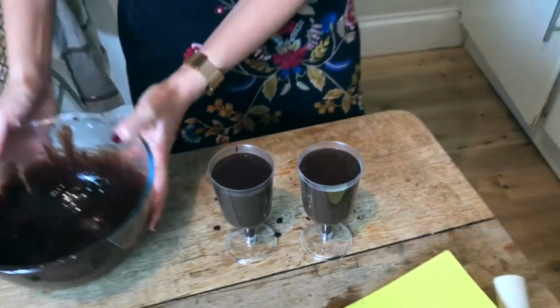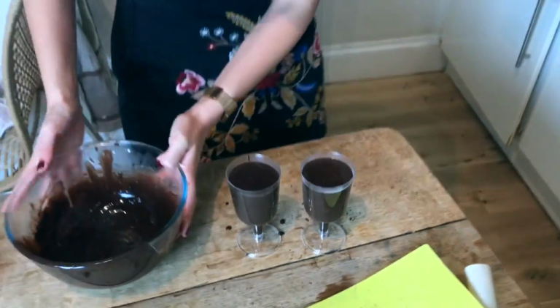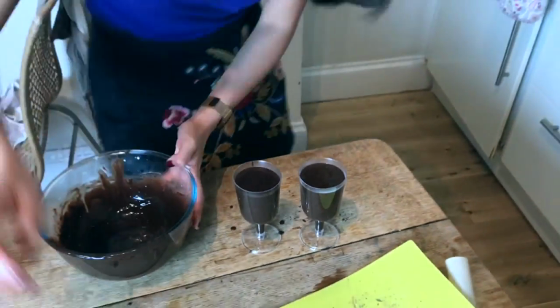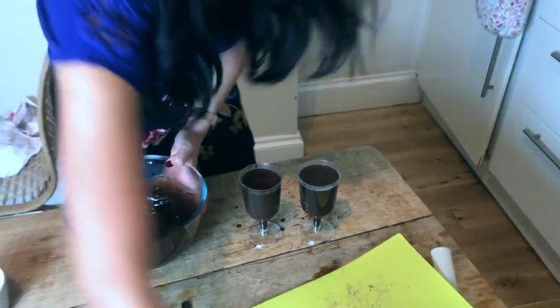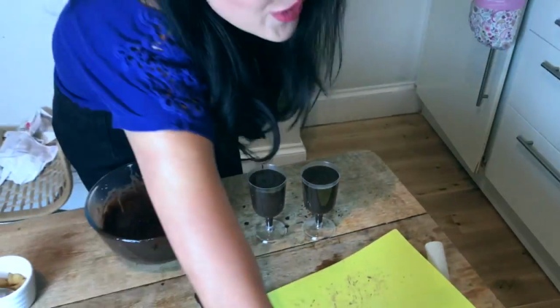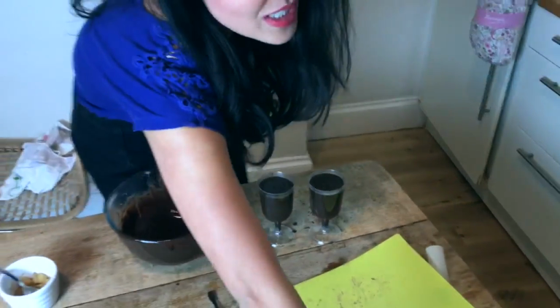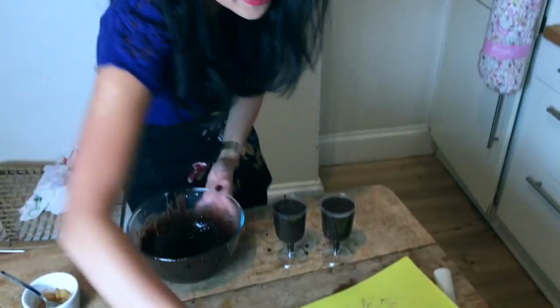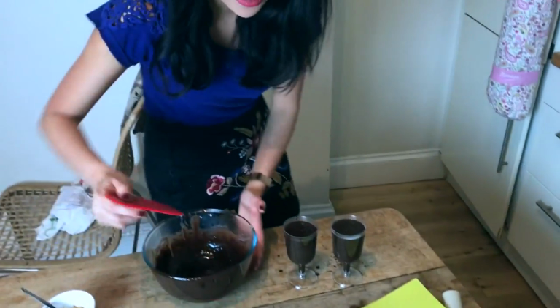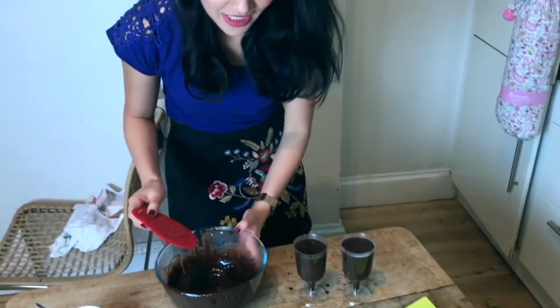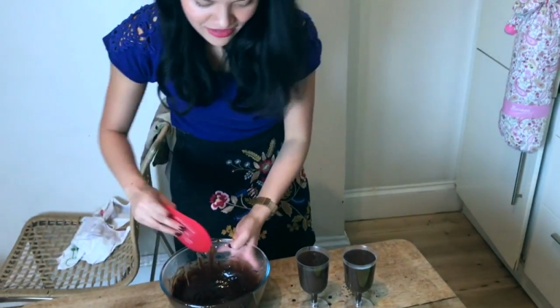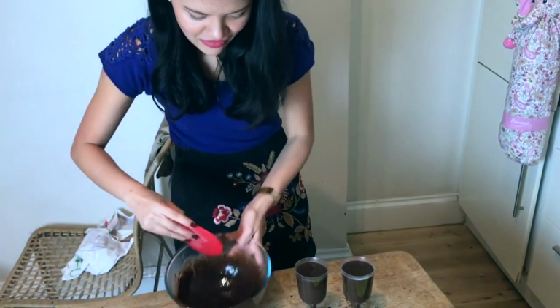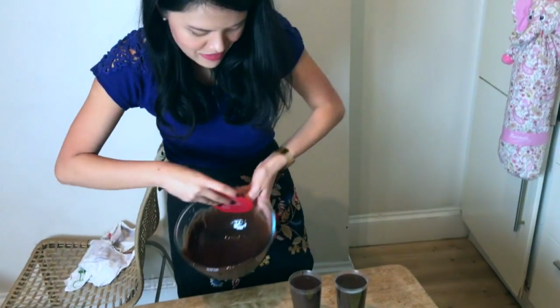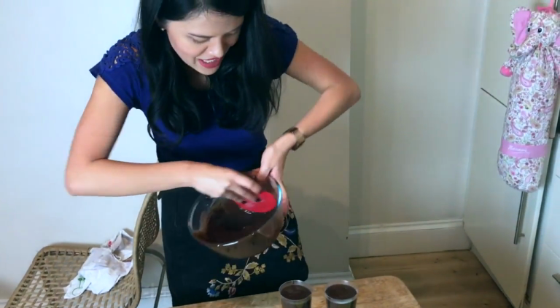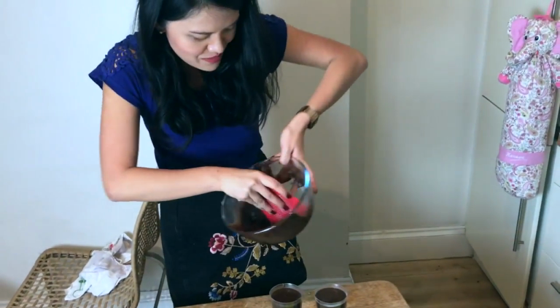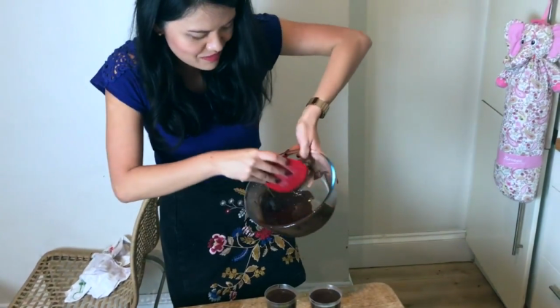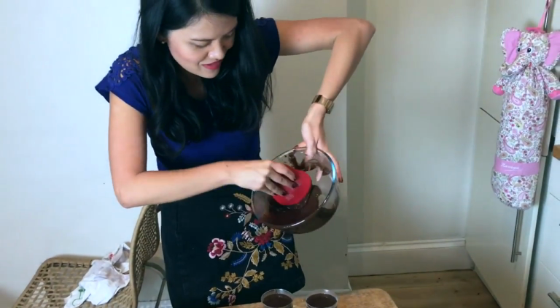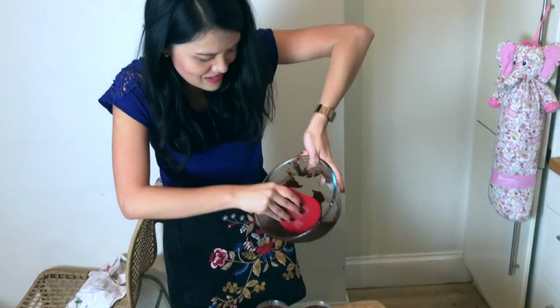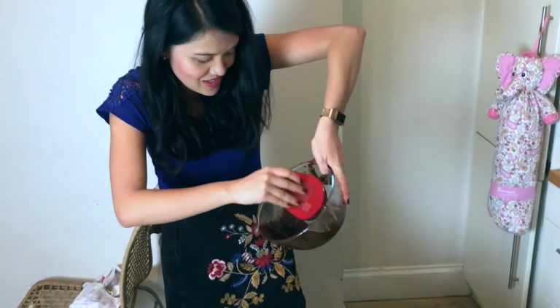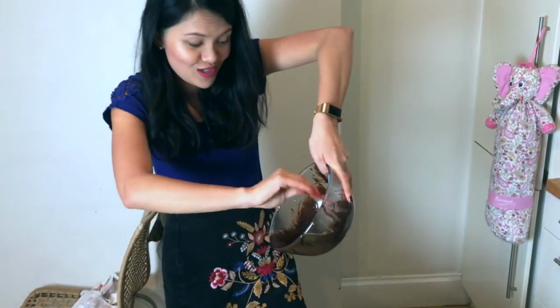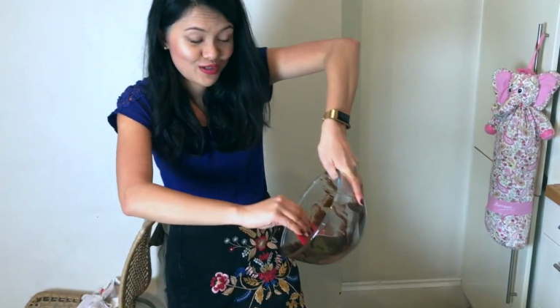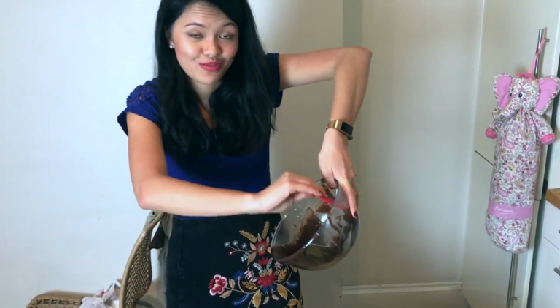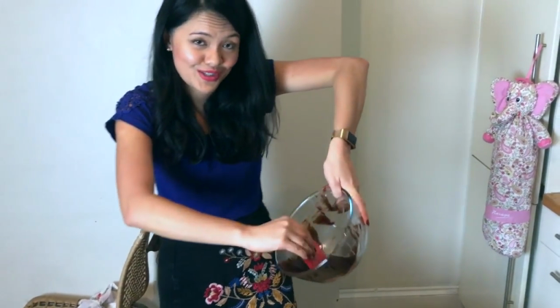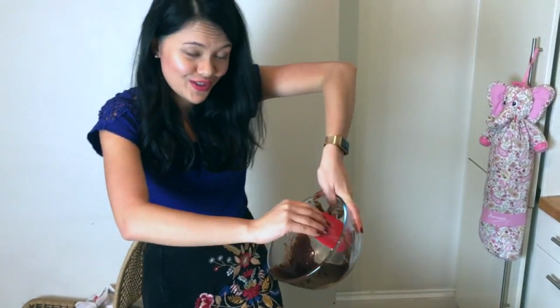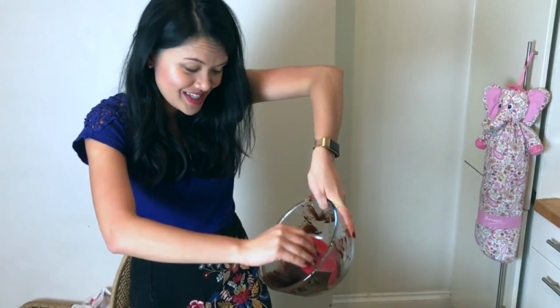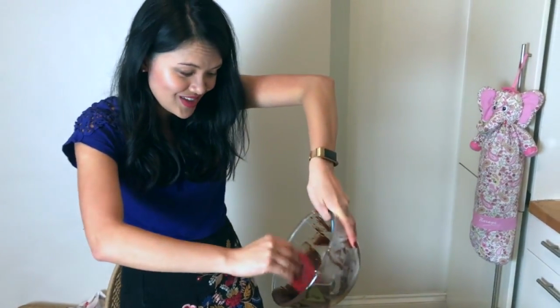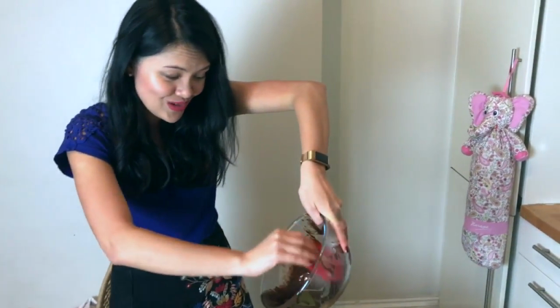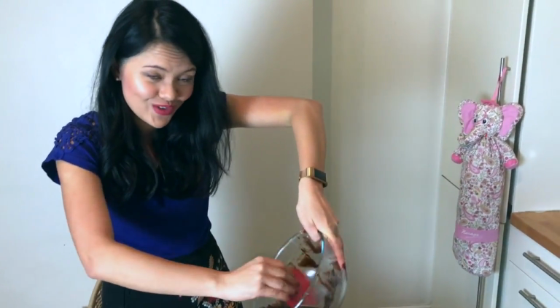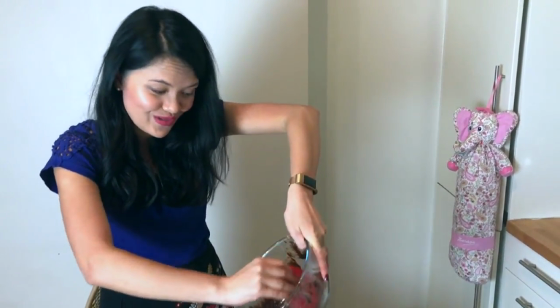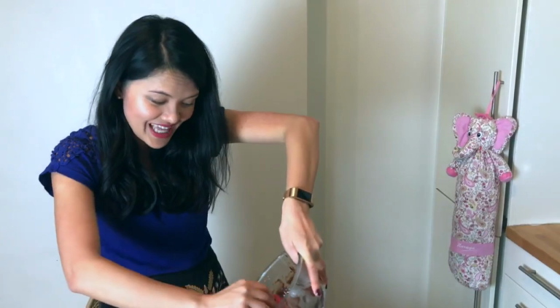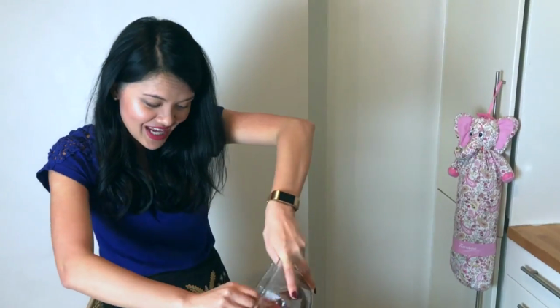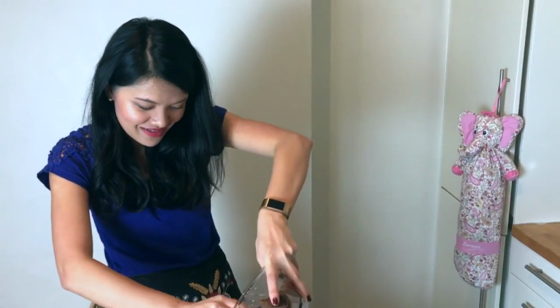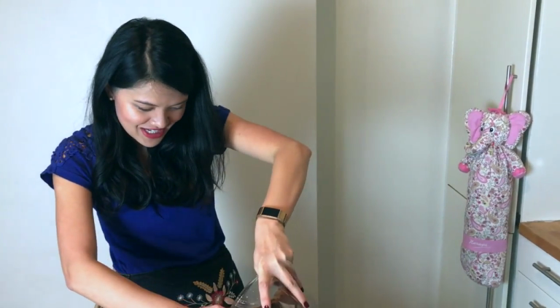I'm just going to use my spatula to grab the last bit, because trust me, once you've tried it you don't want to waste any of it.